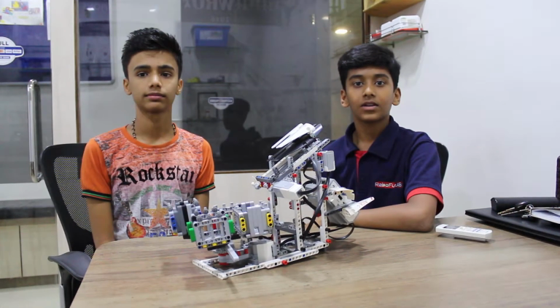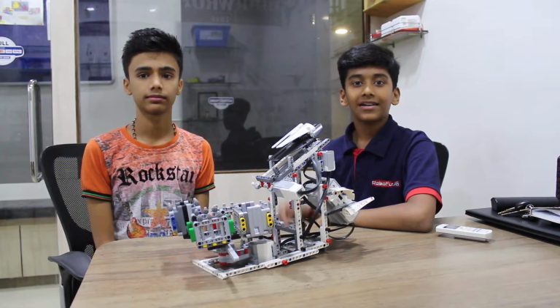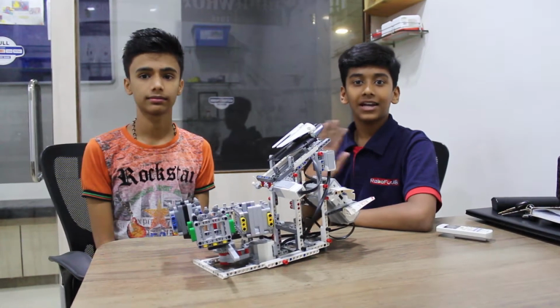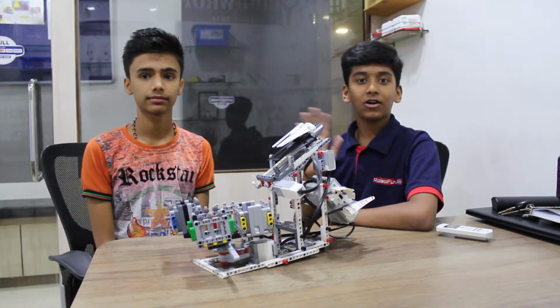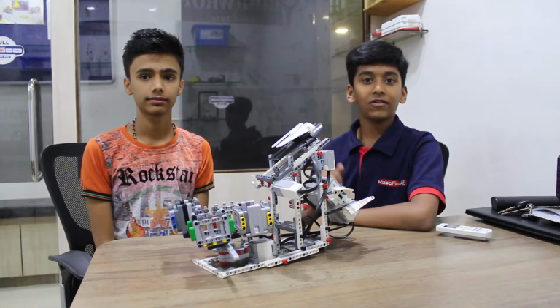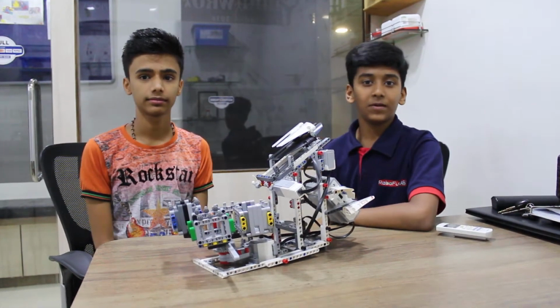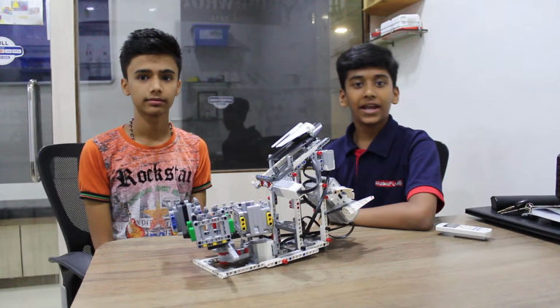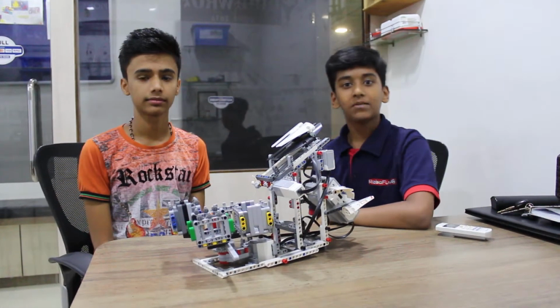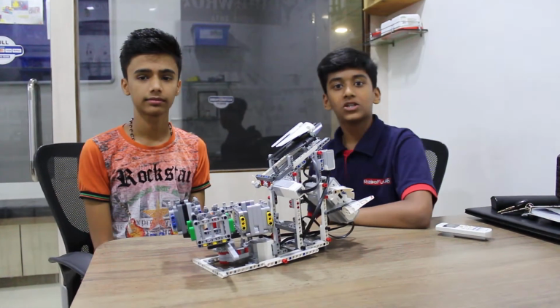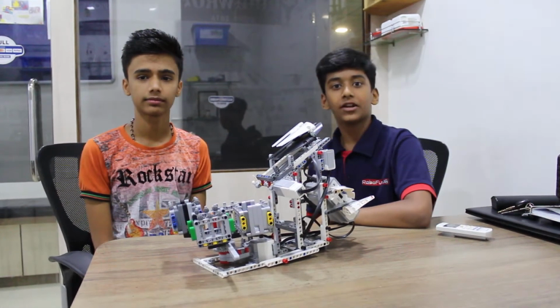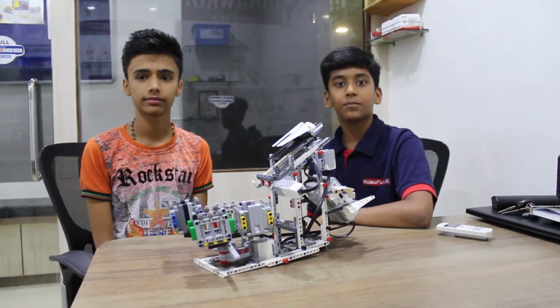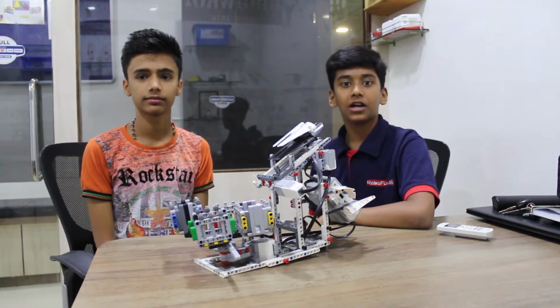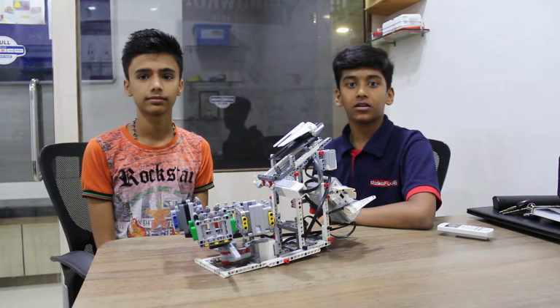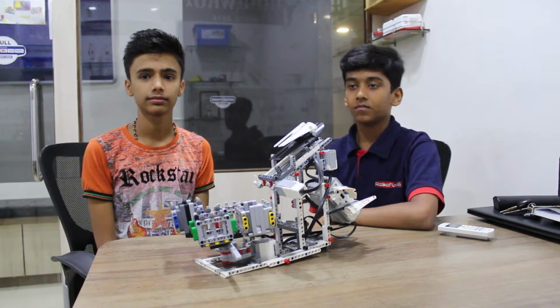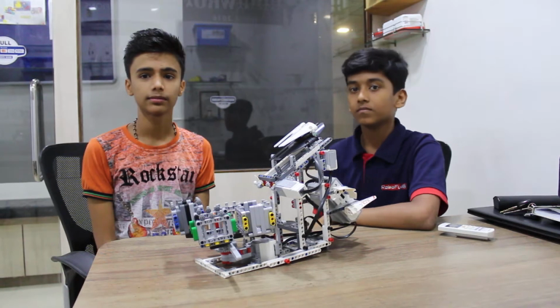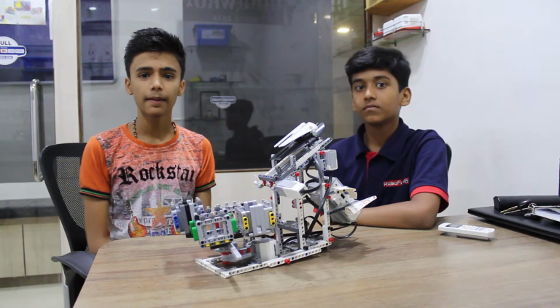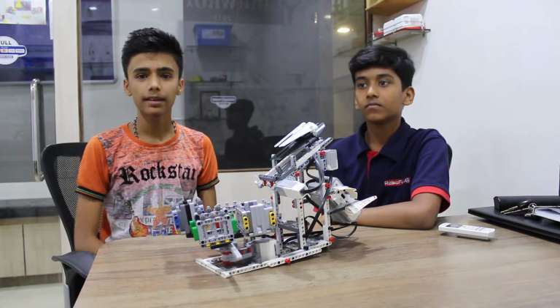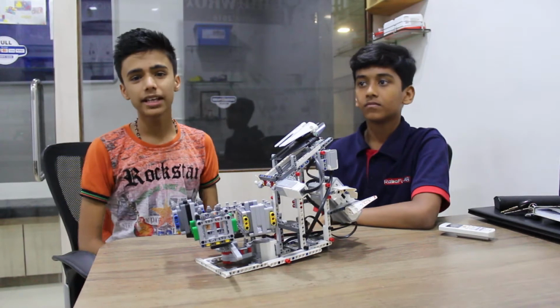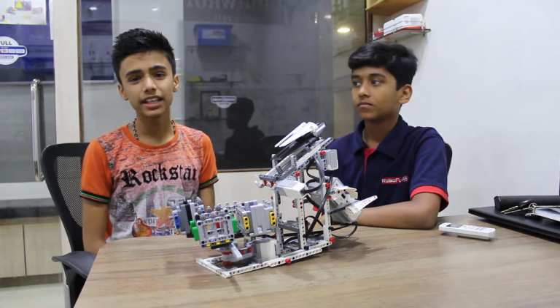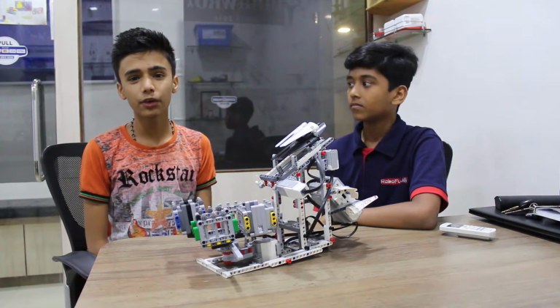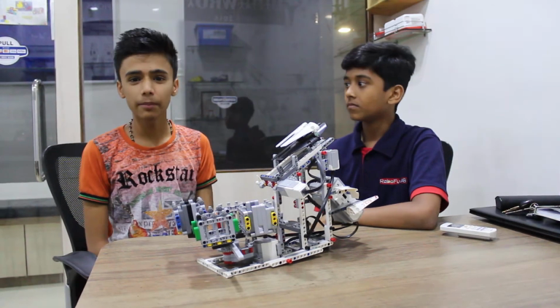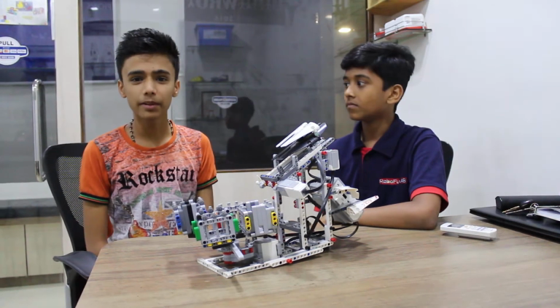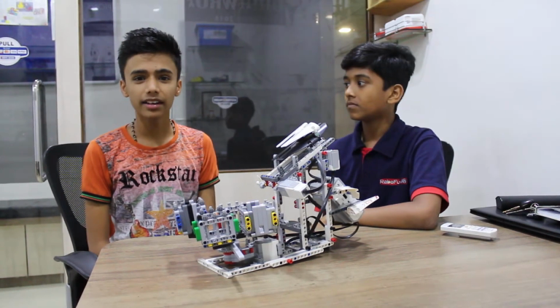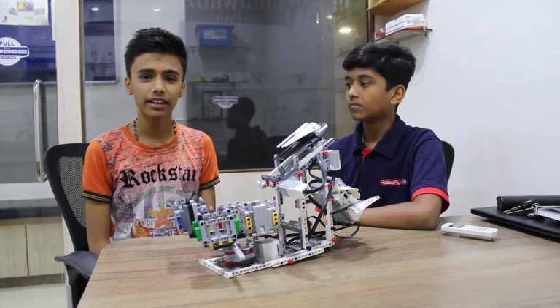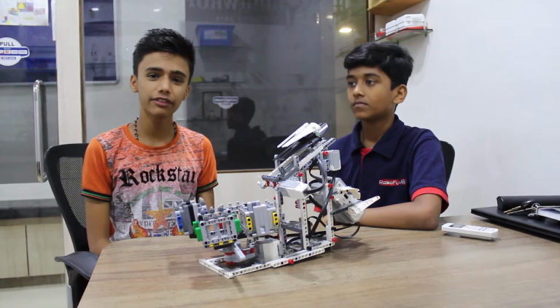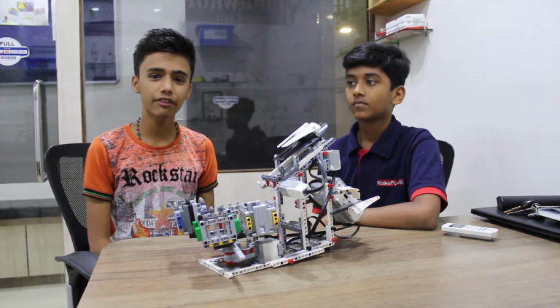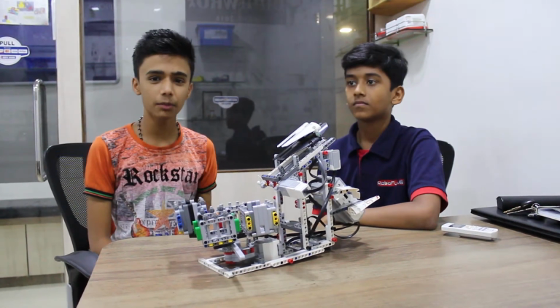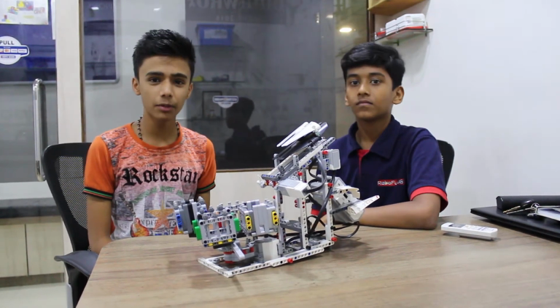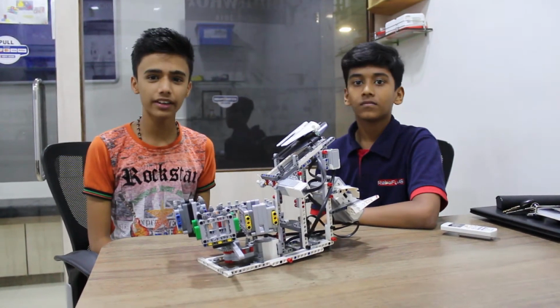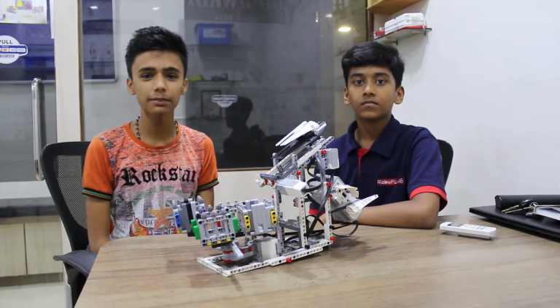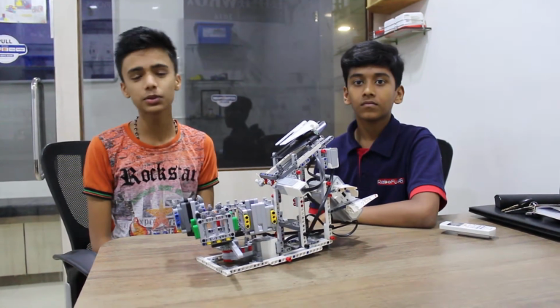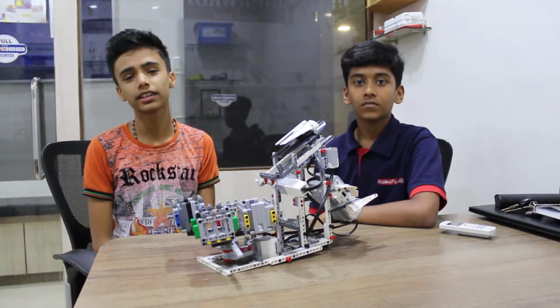Hello everyone, my name is Shriroop Nilakhe. Myself Om Palmar and we are from Robofun Lab Surat.